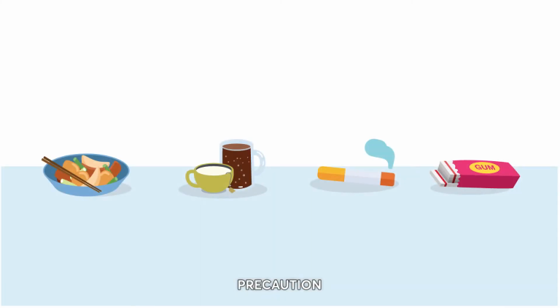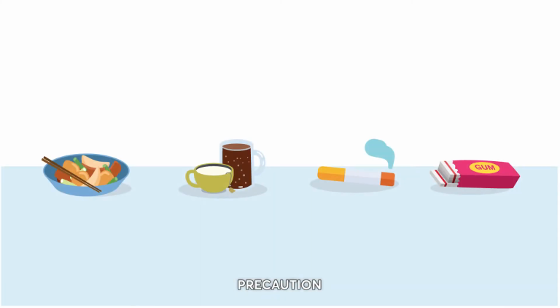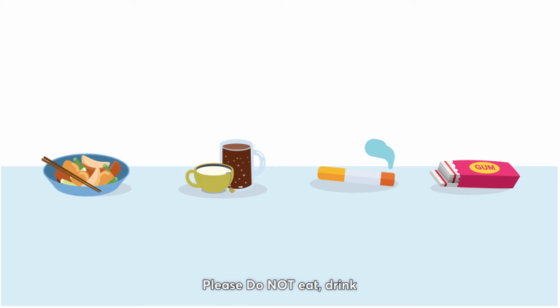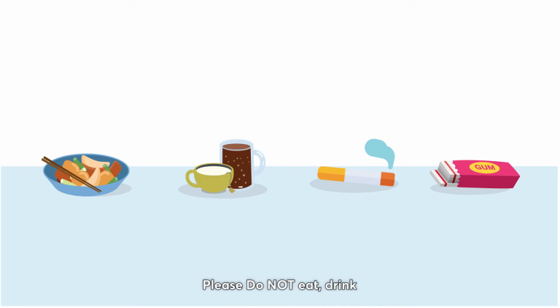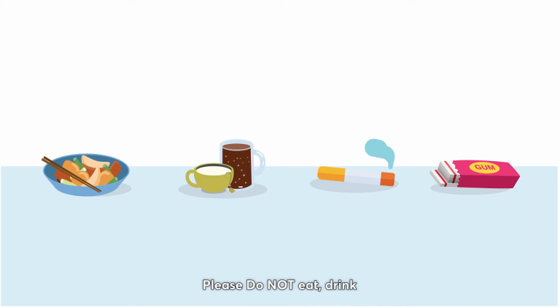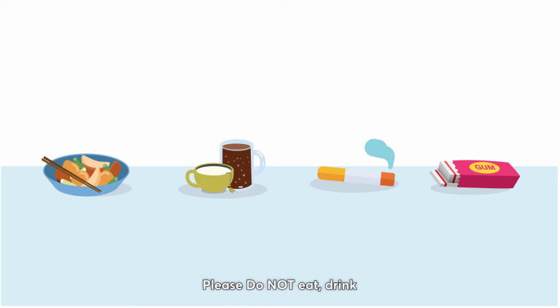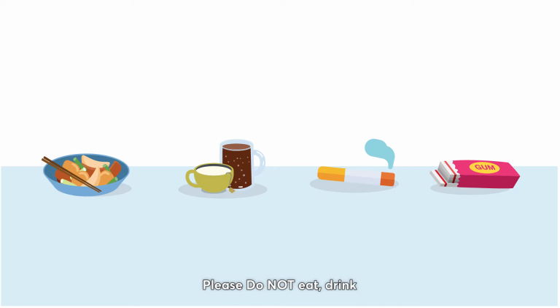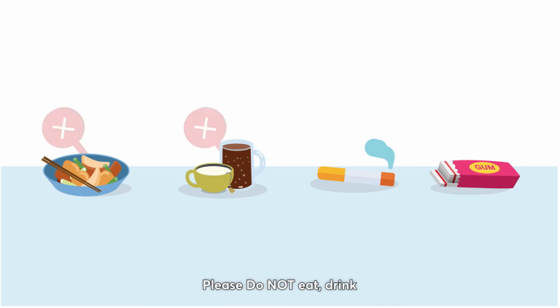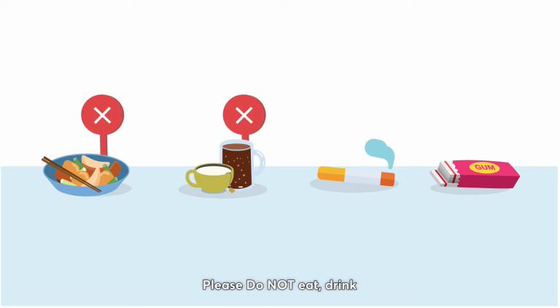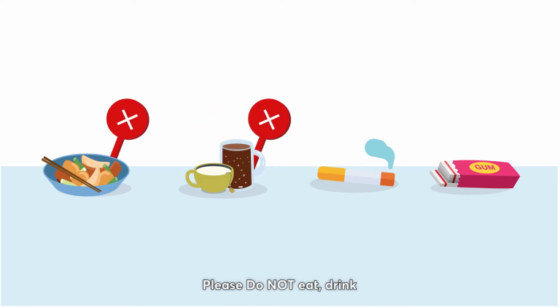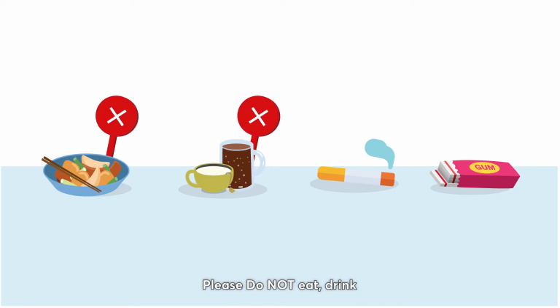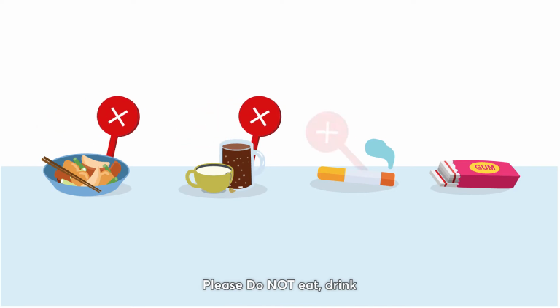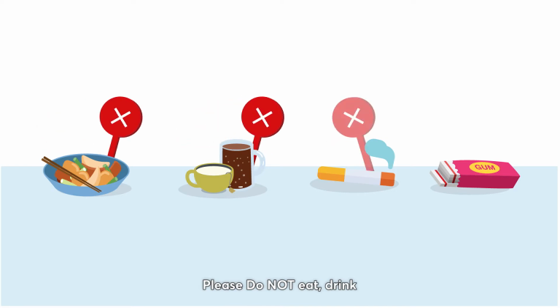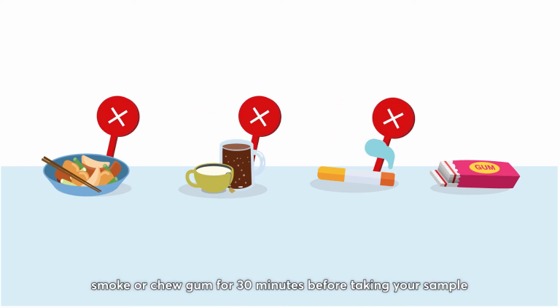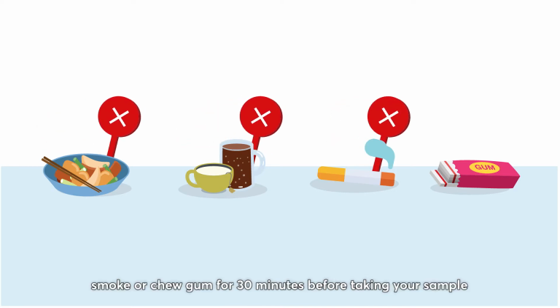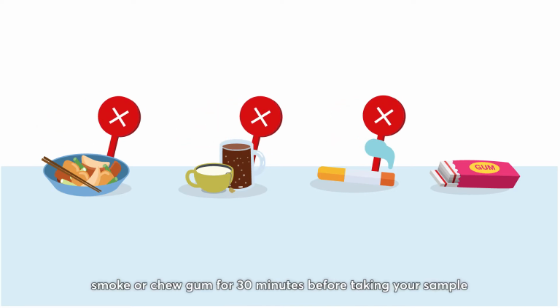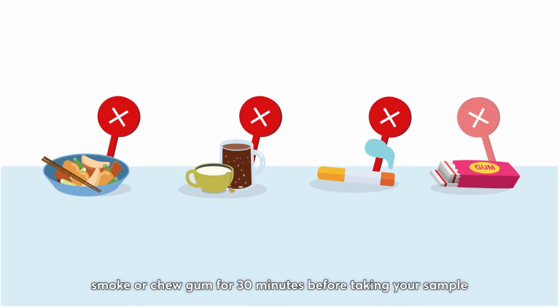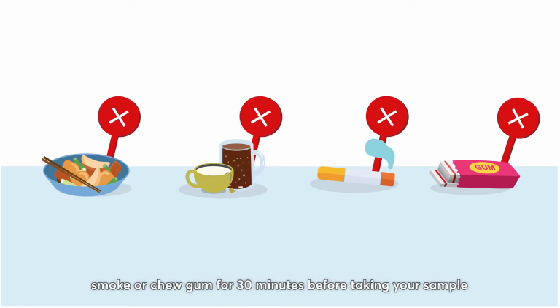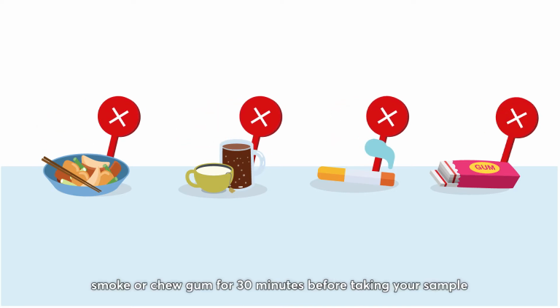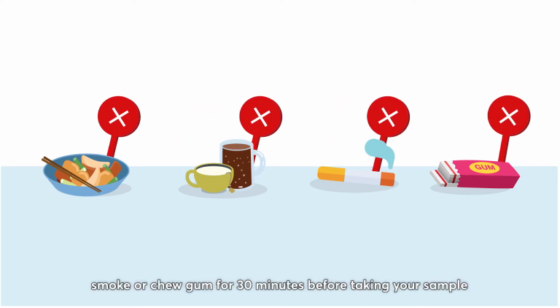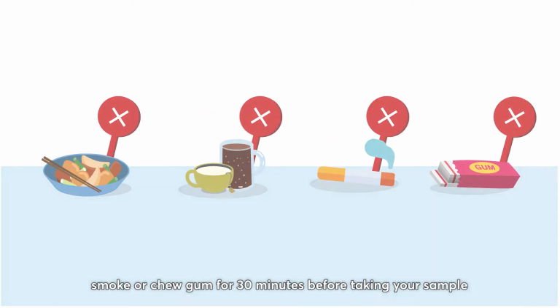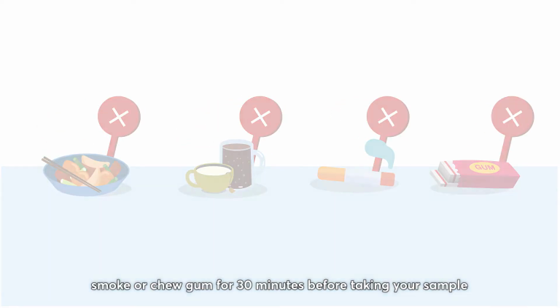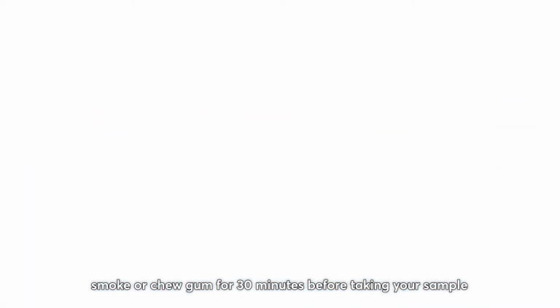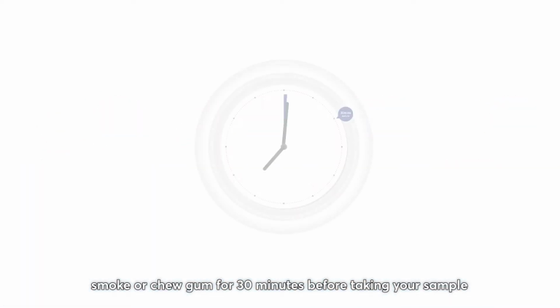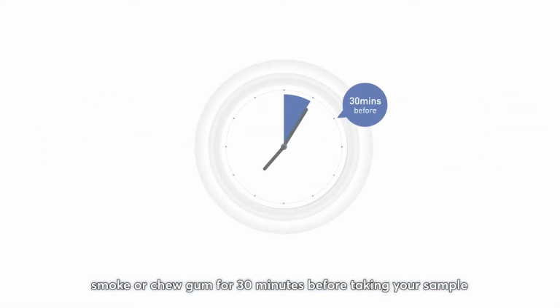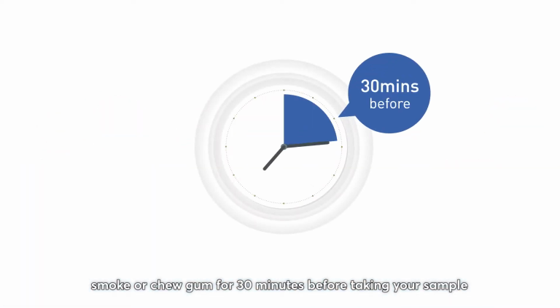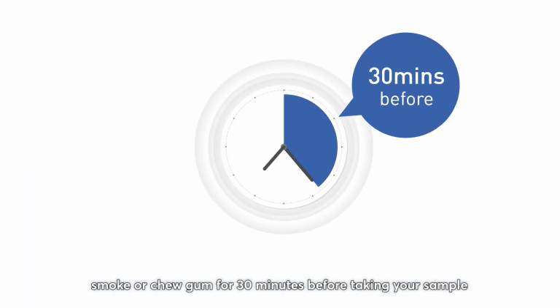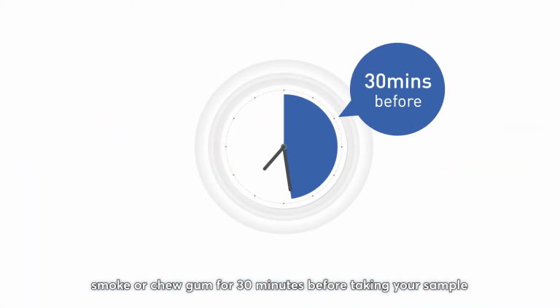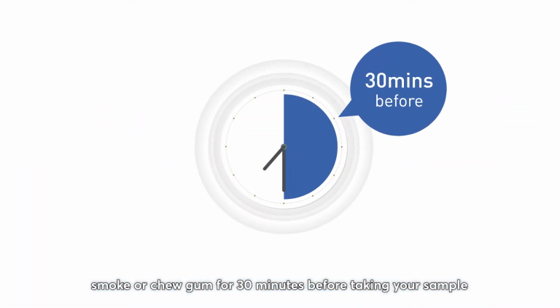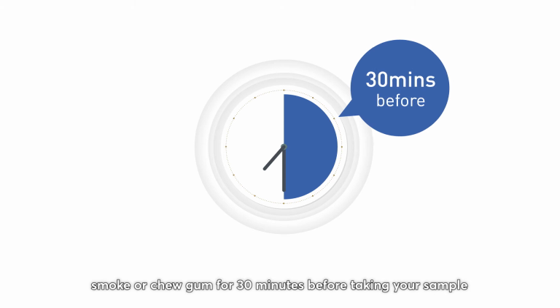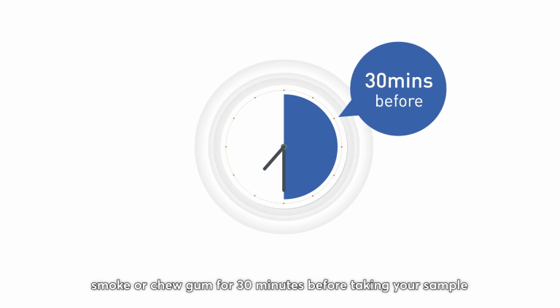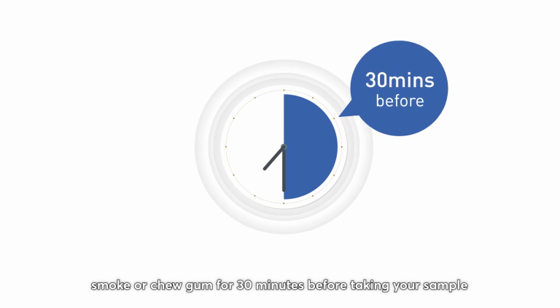Please do not eat, drink, smoke, or chew gum for 30 minutes before taking your sample.